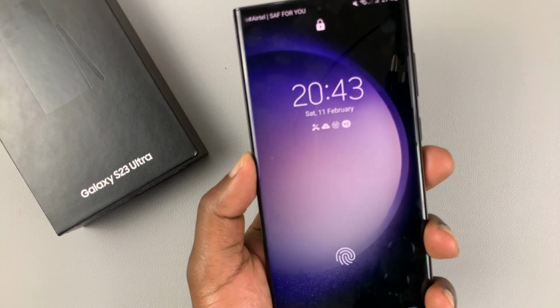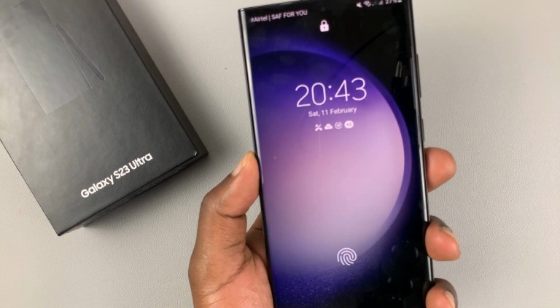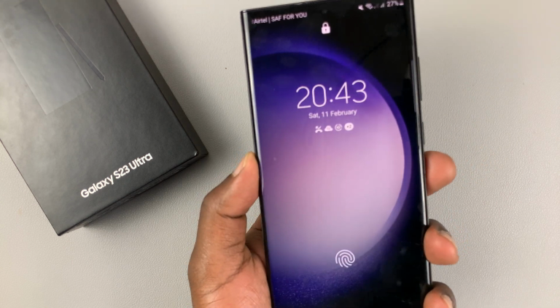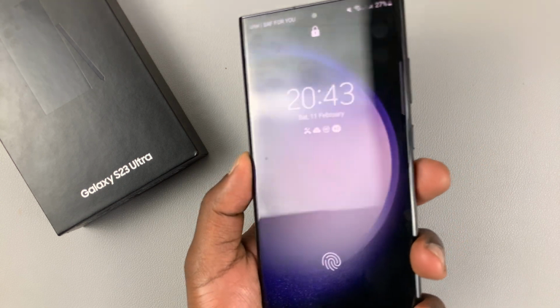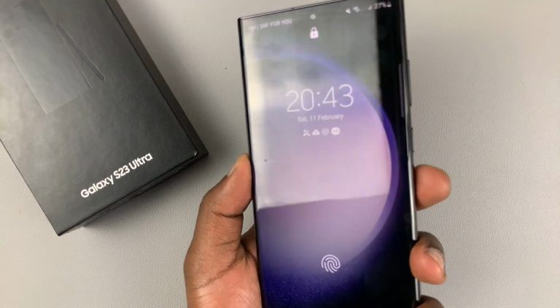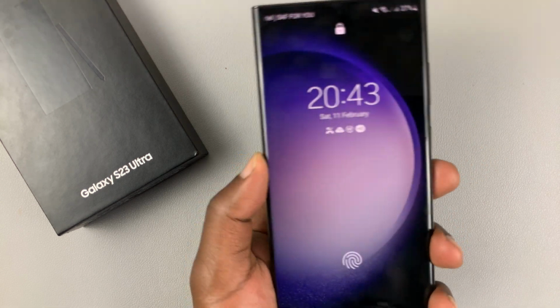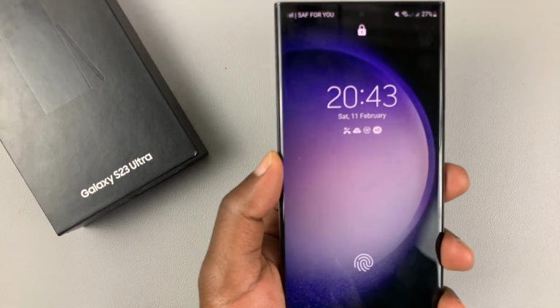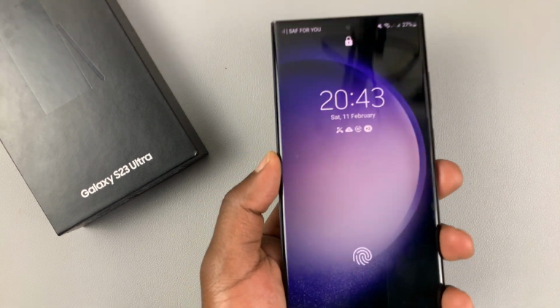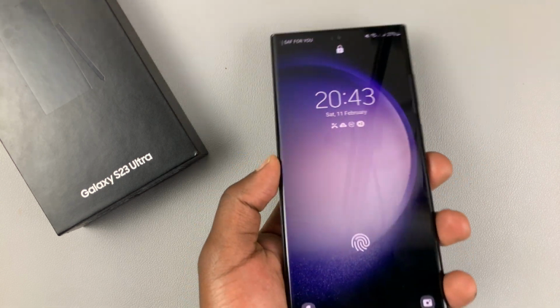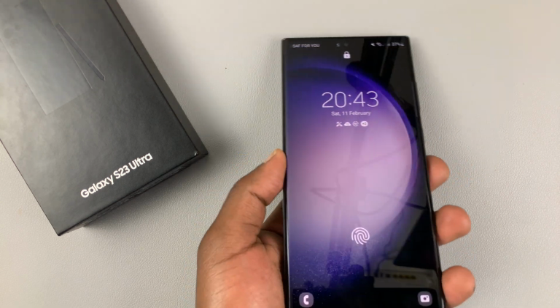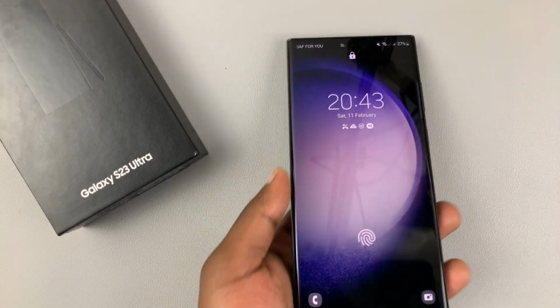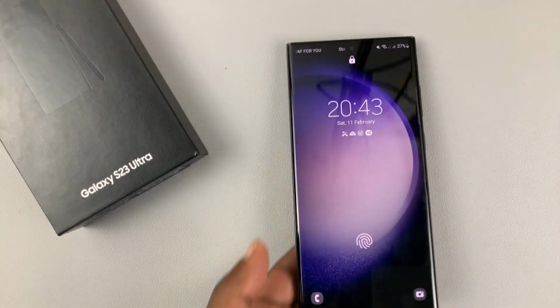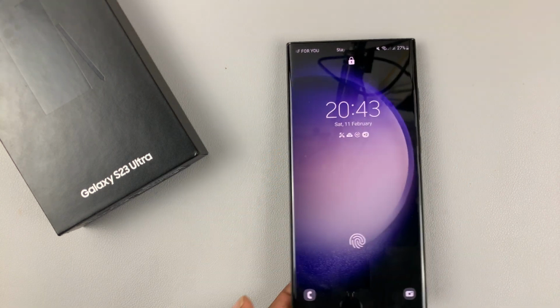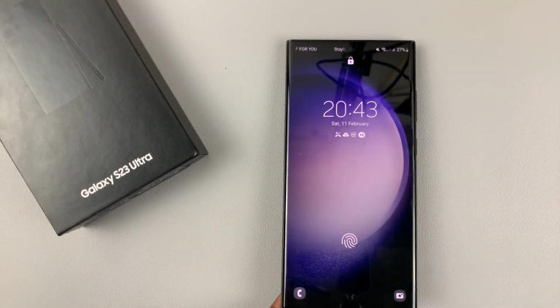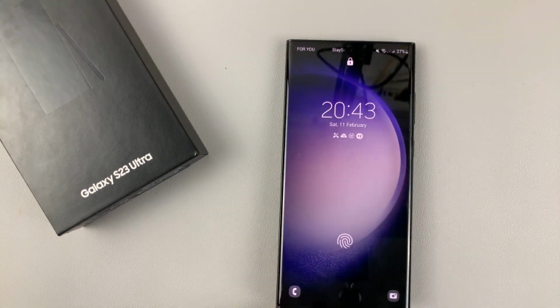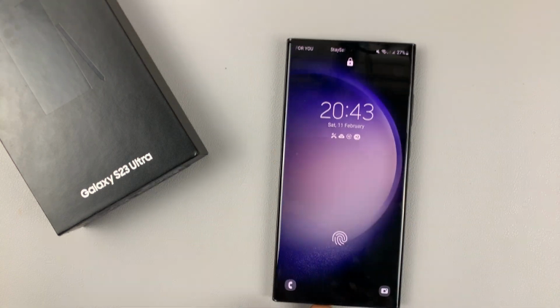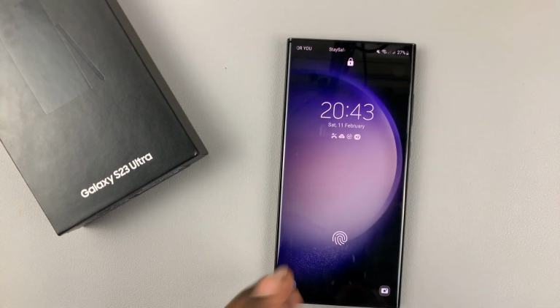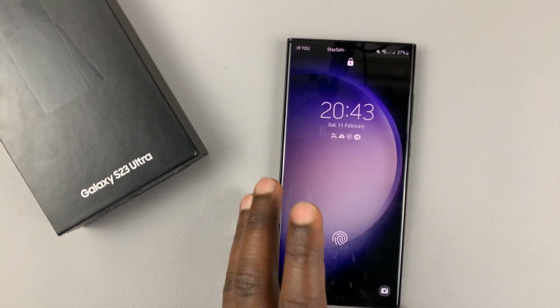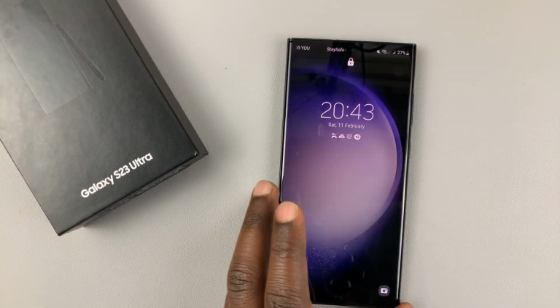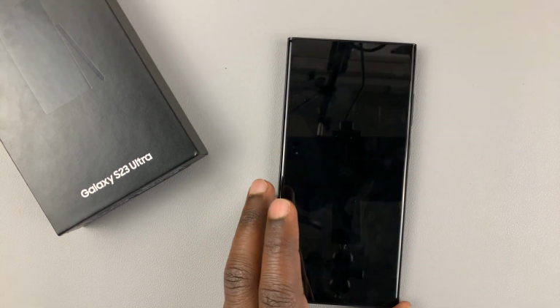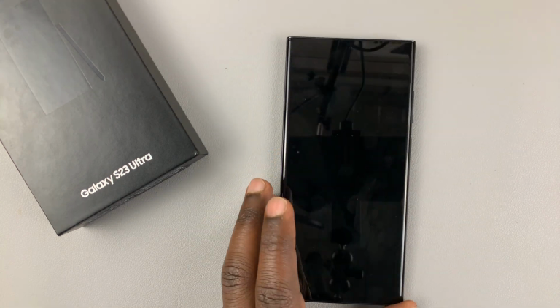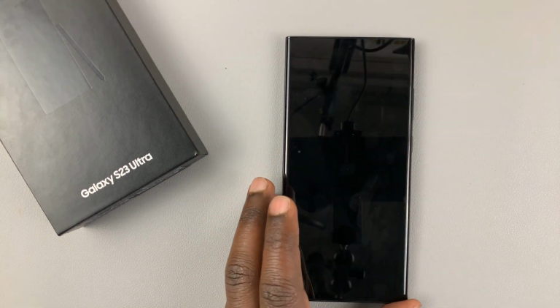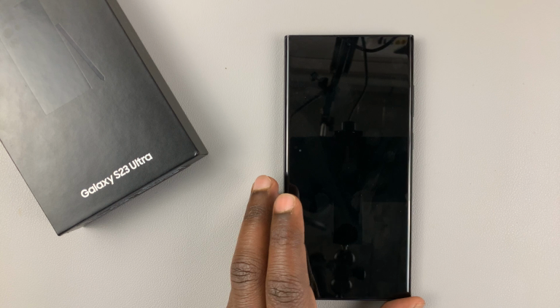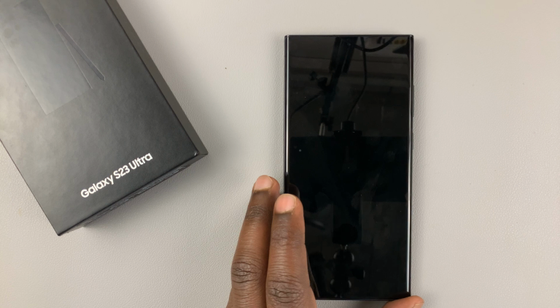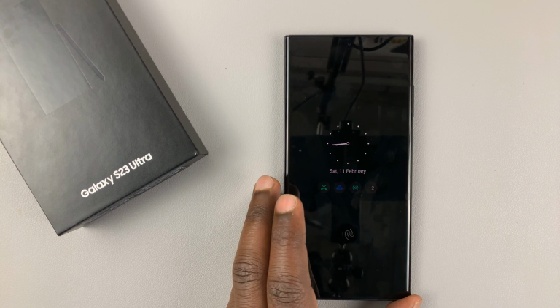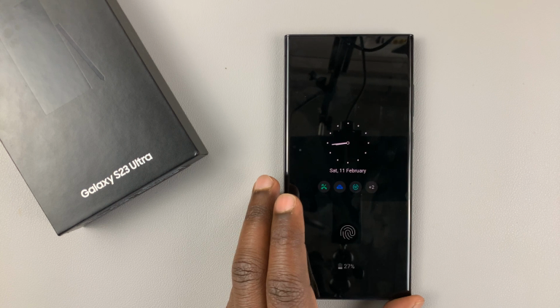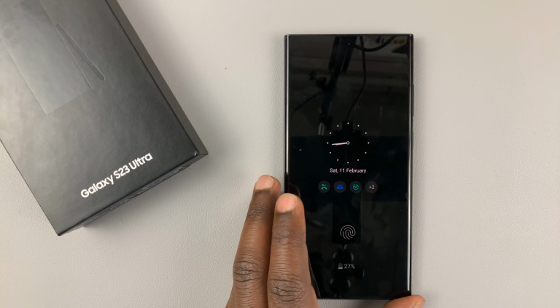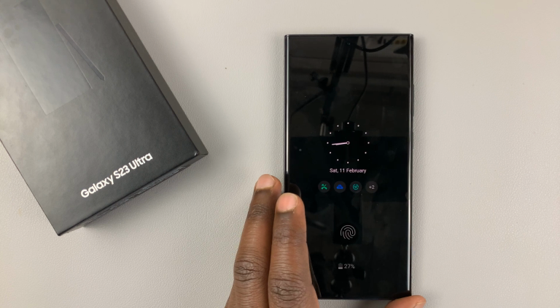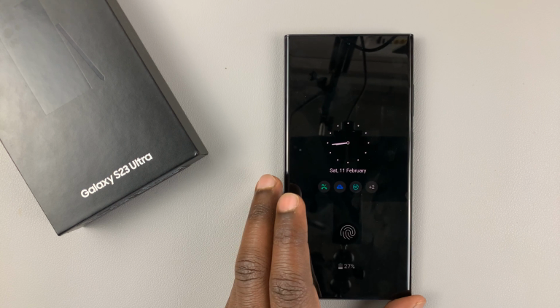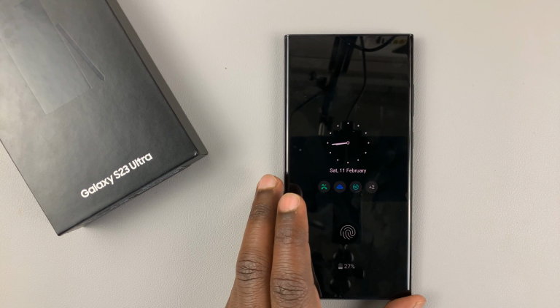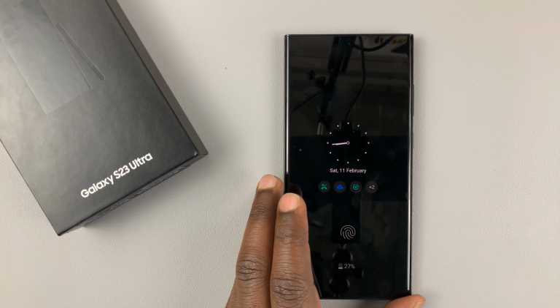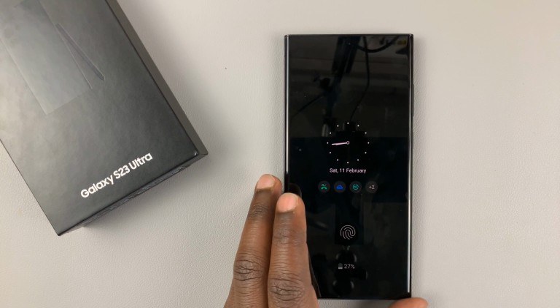As you can see, I've not pressed any button, but the screen woke up. So that's called the lift to wake feature.